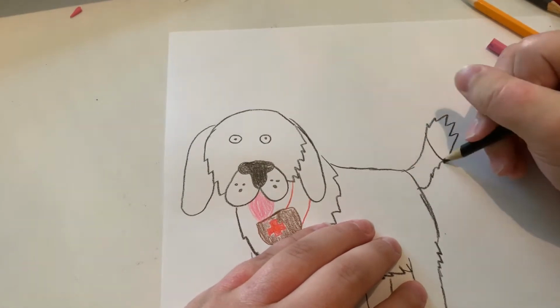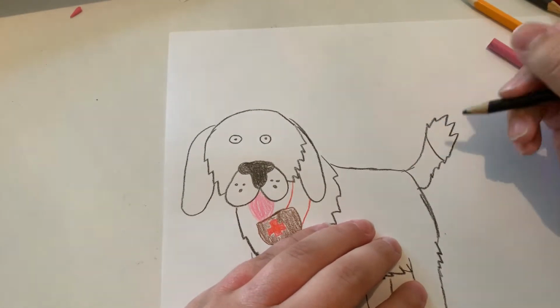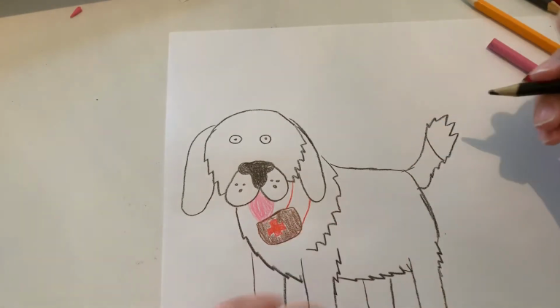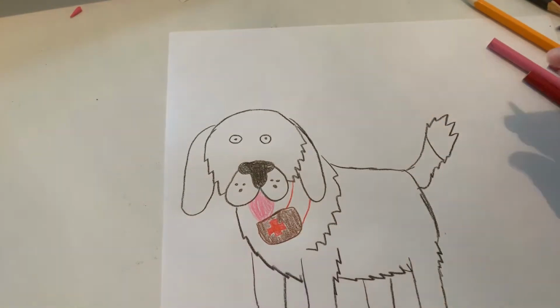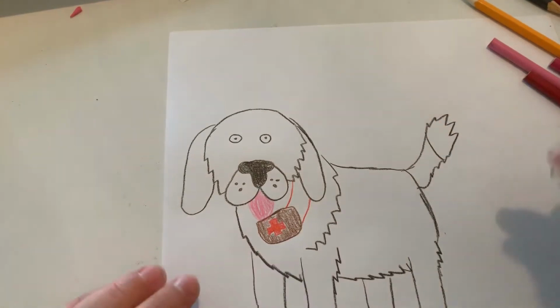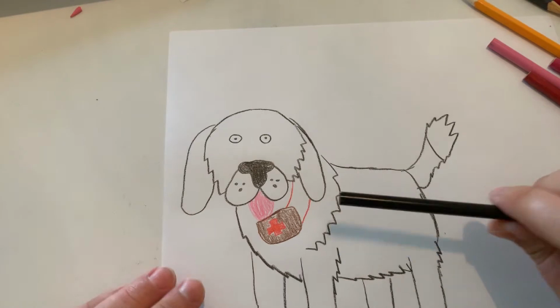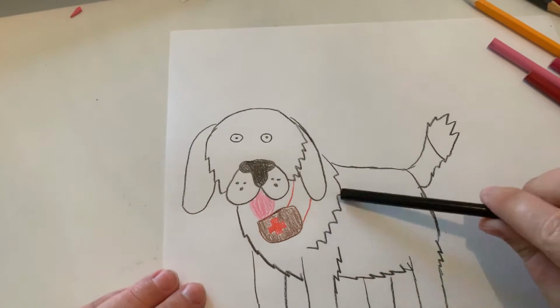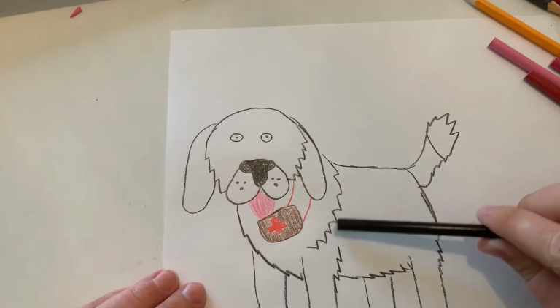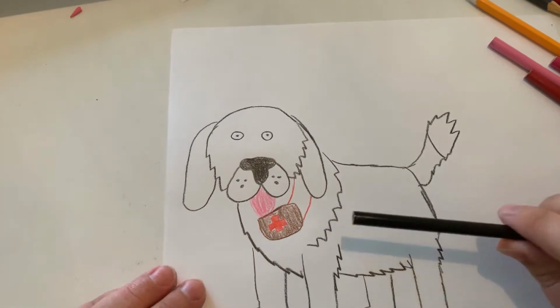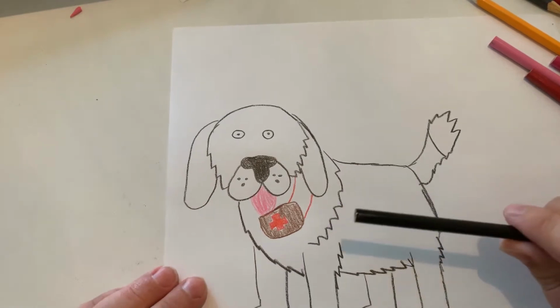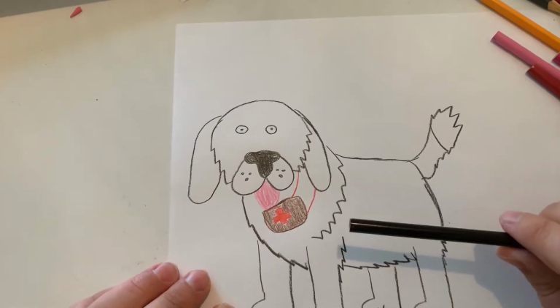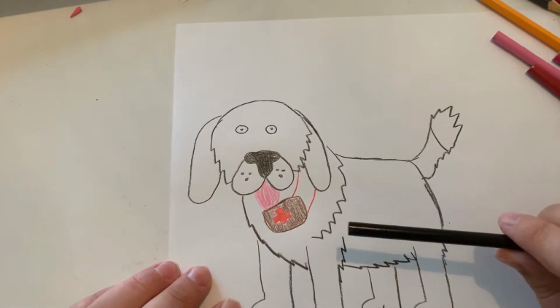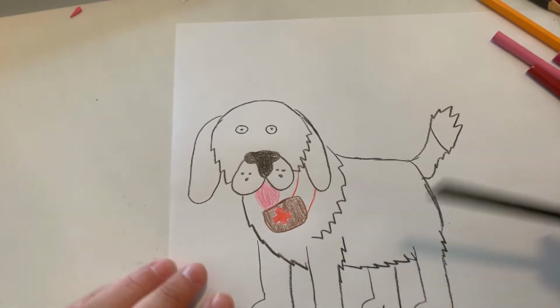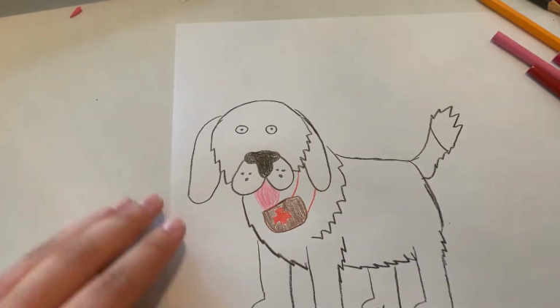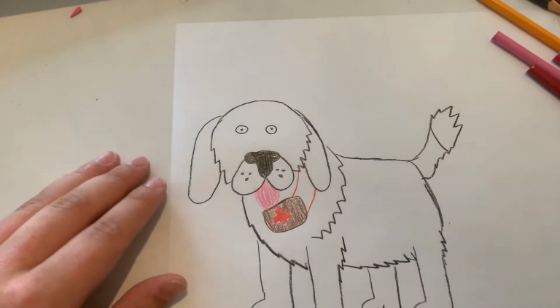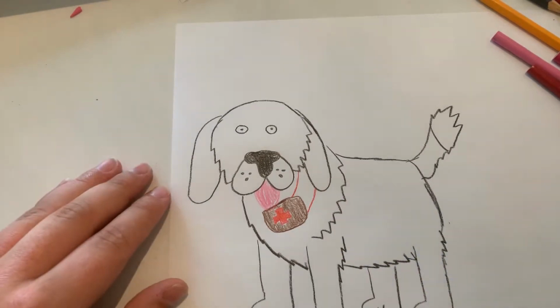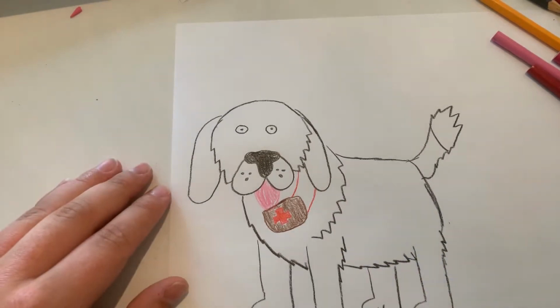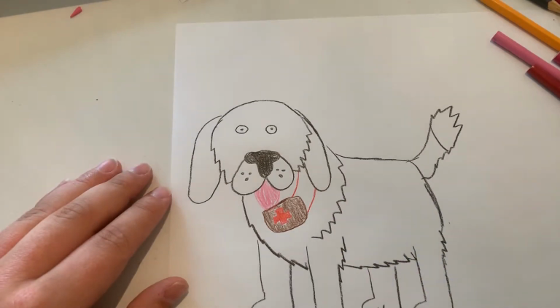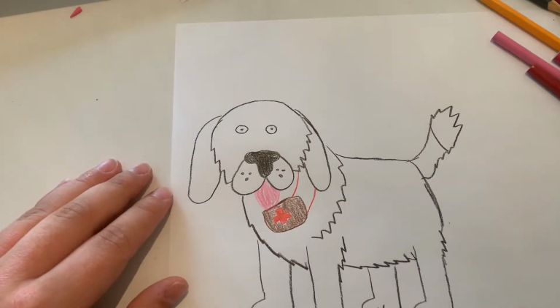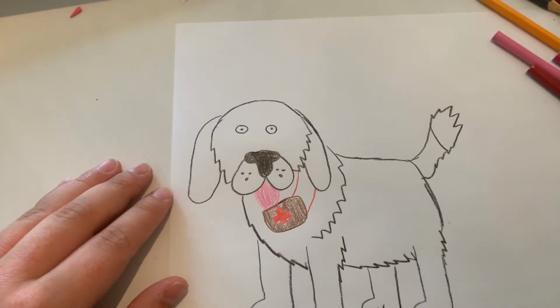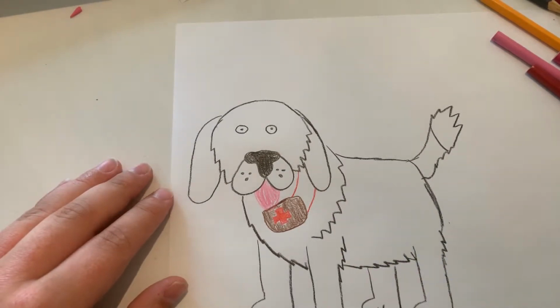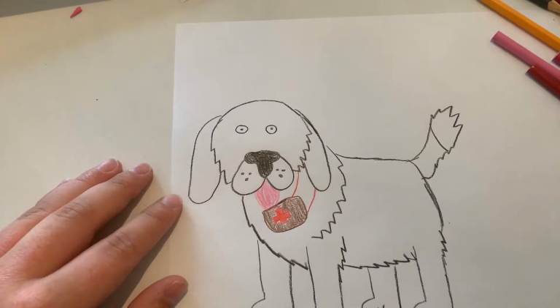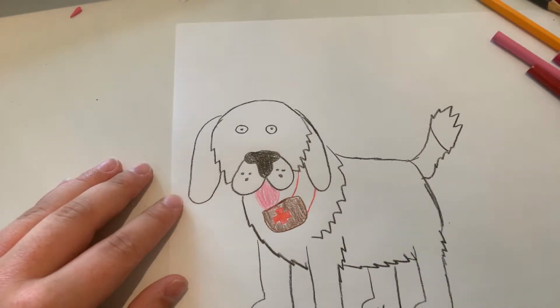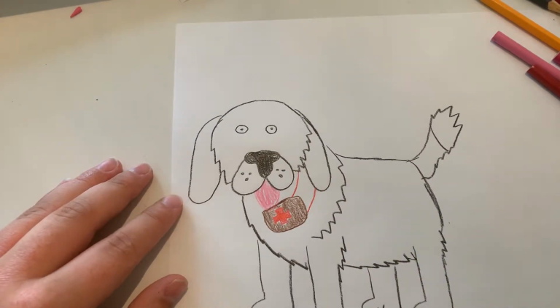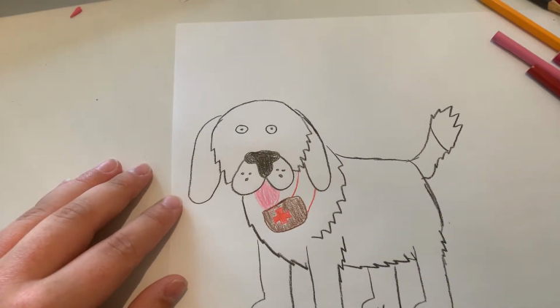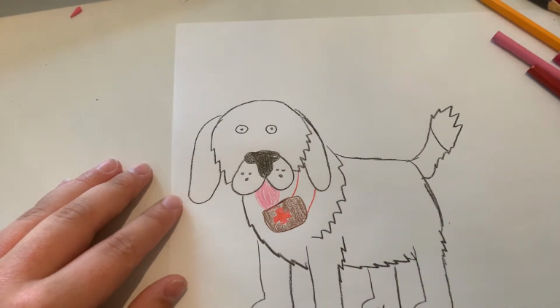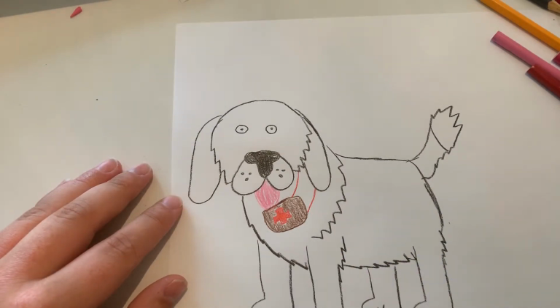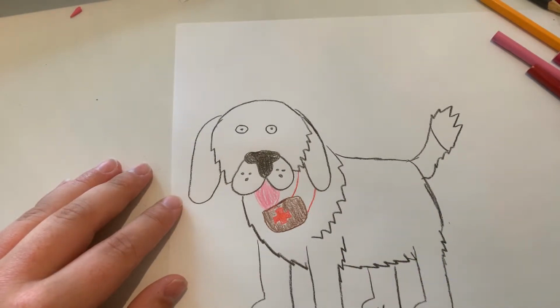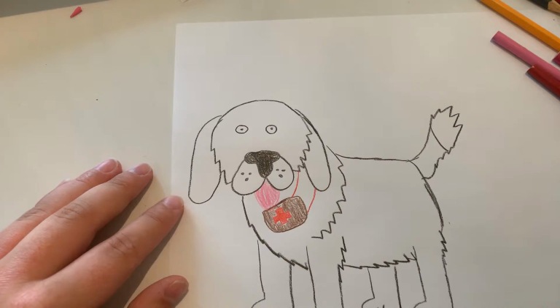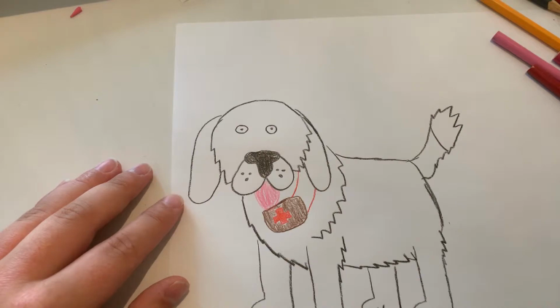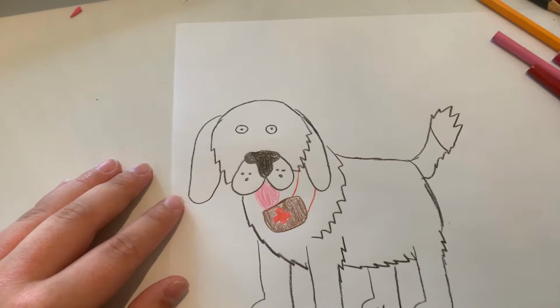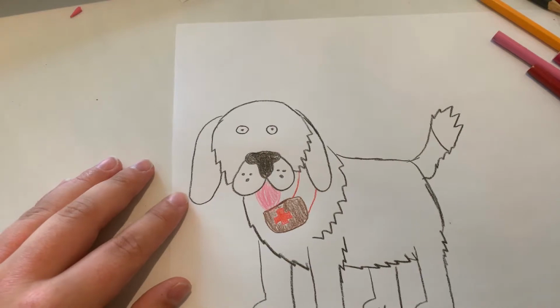The reason why I'm doing some of these zigzags here is because it's supposed to be fur — or supposed to depict fur.